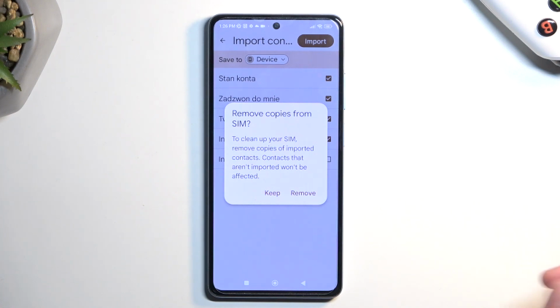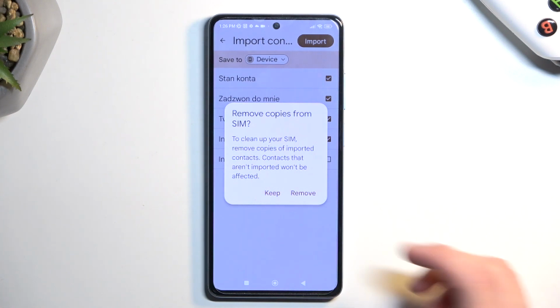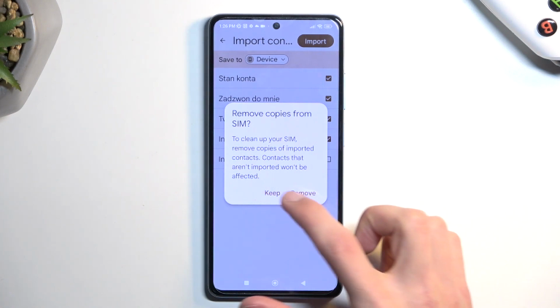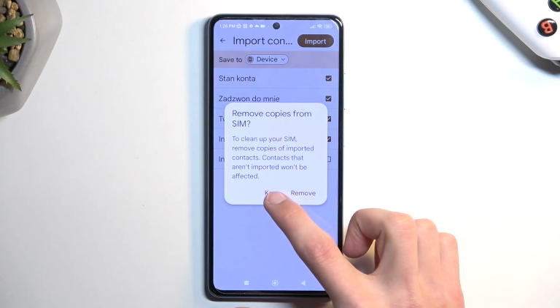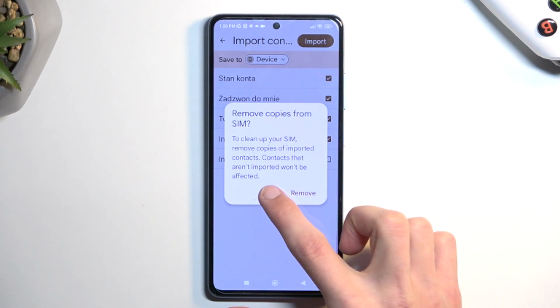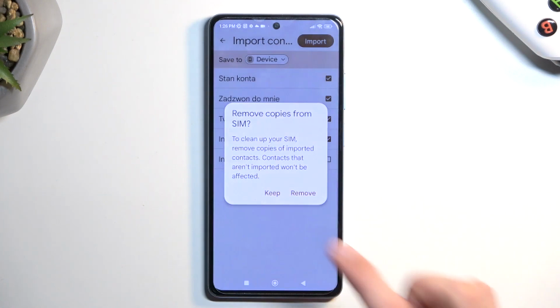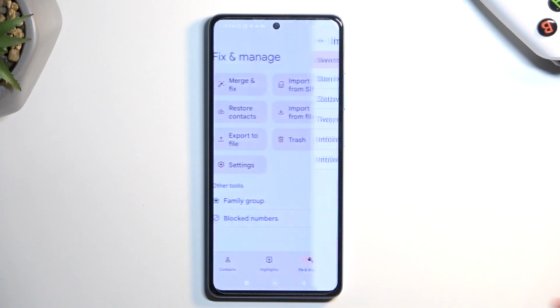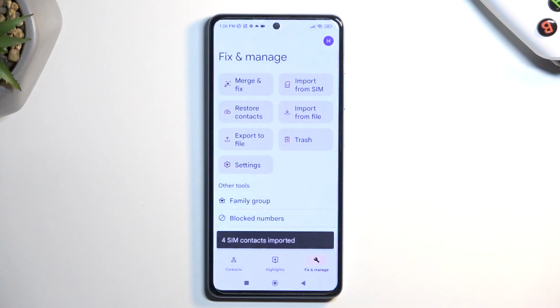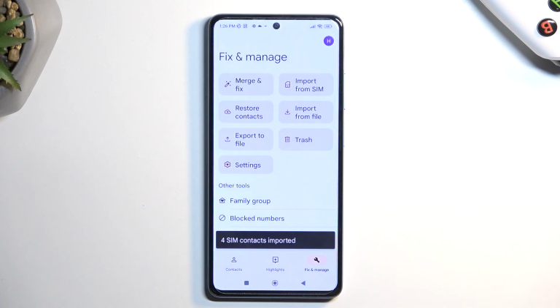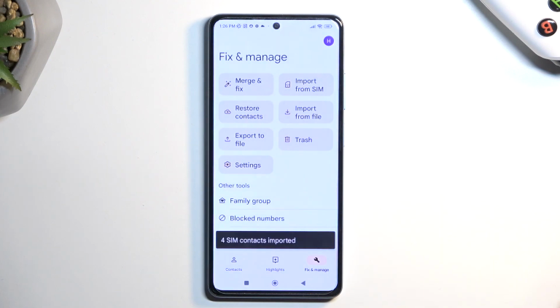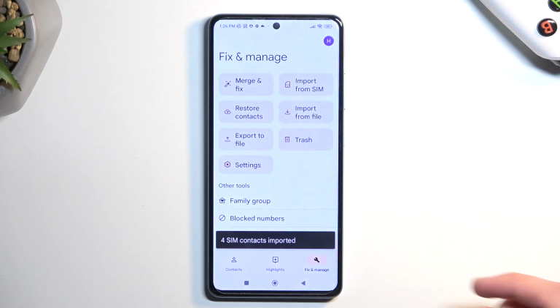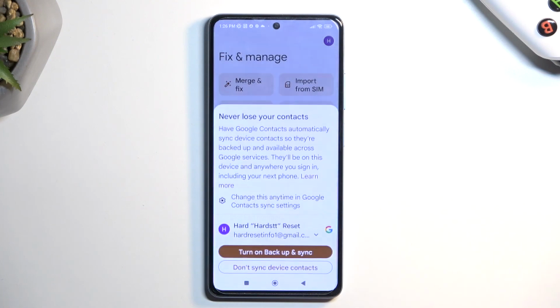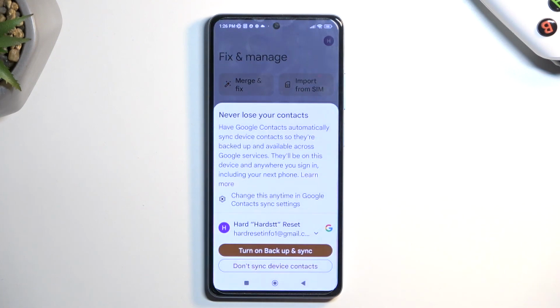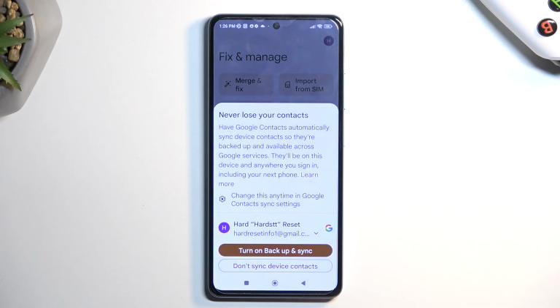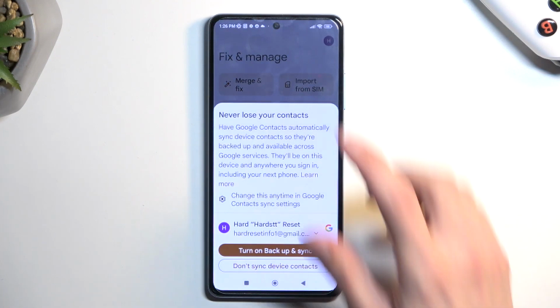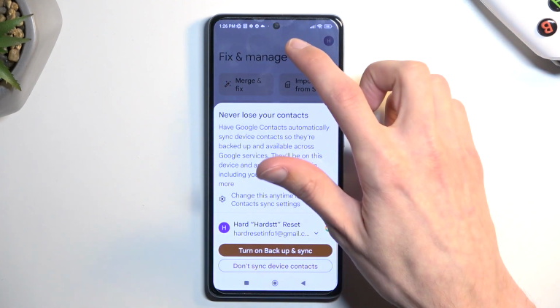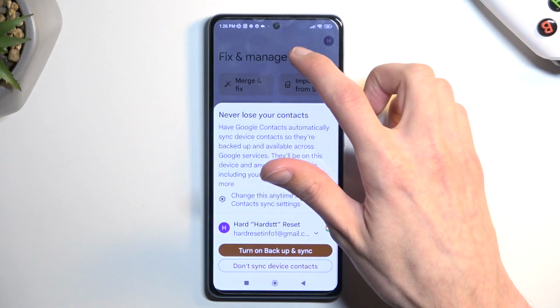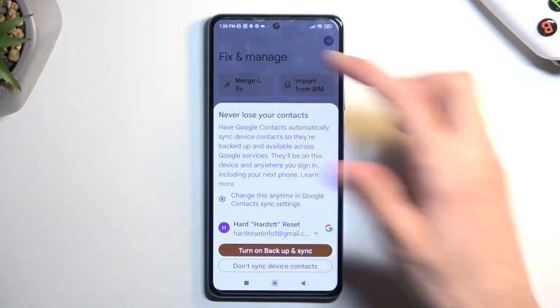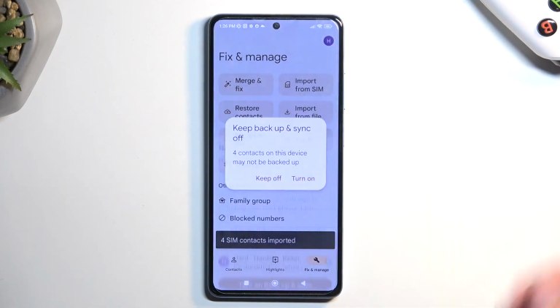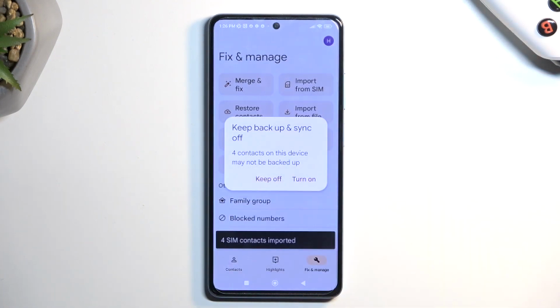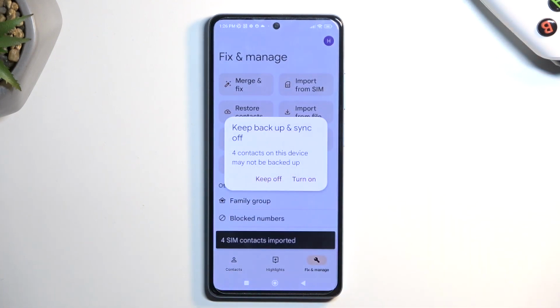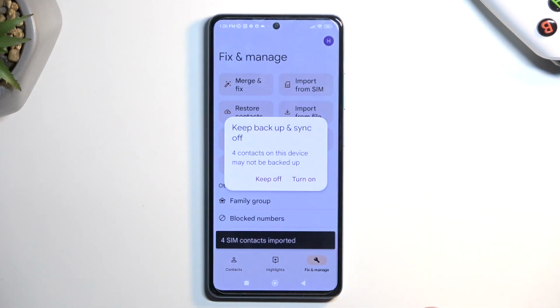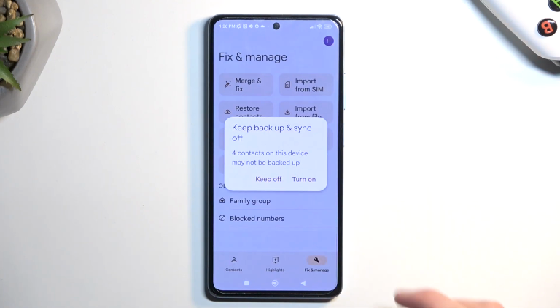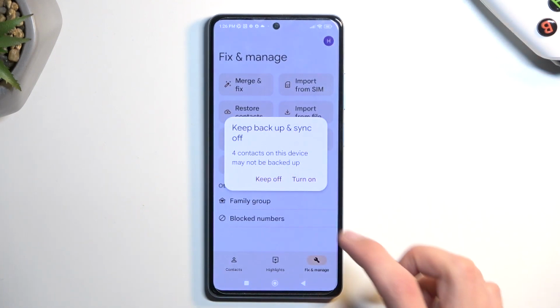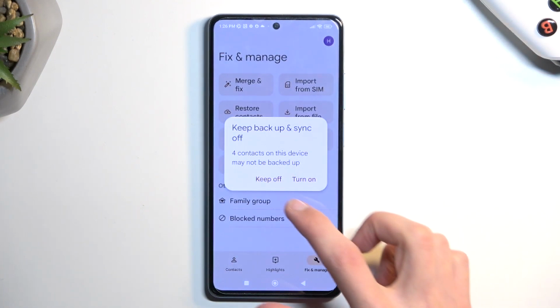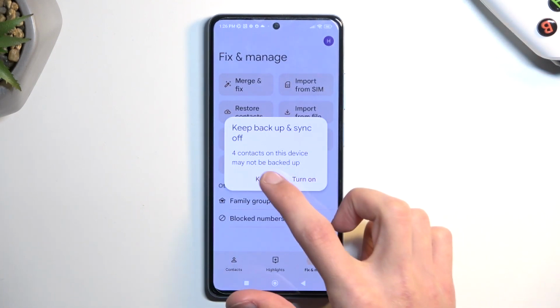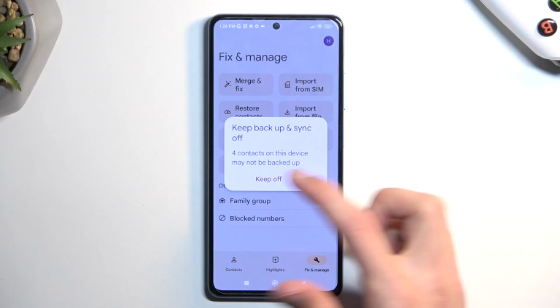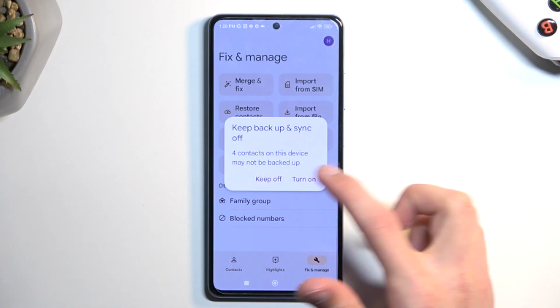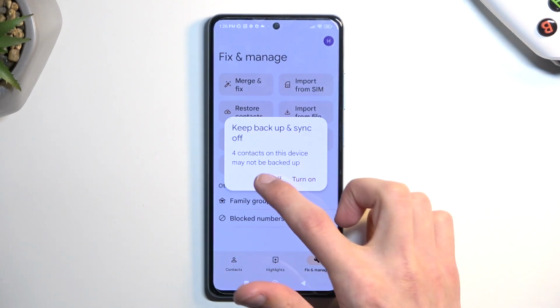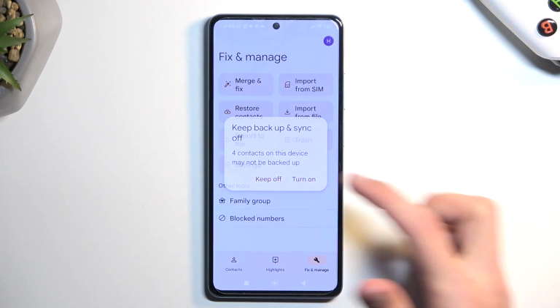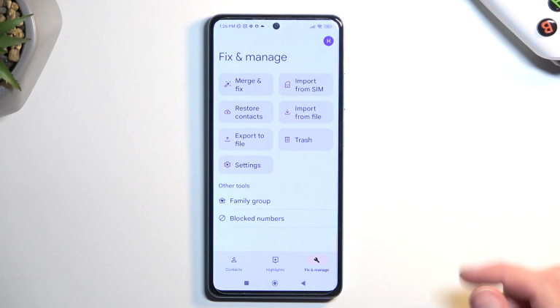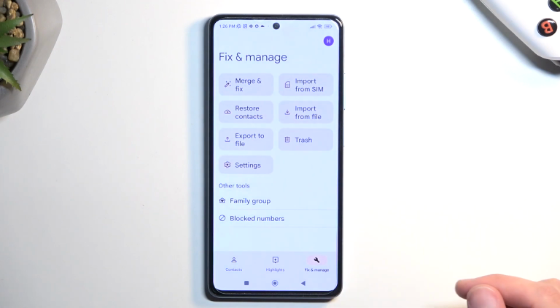Anyway, I'm going to select Keep right here, and I'm going to keep backup off.